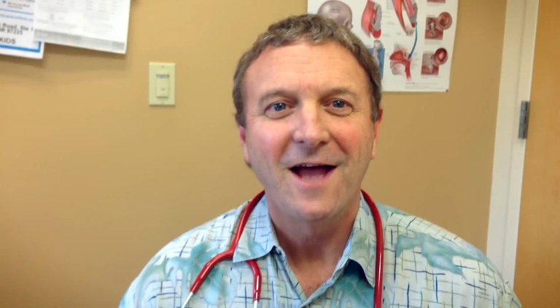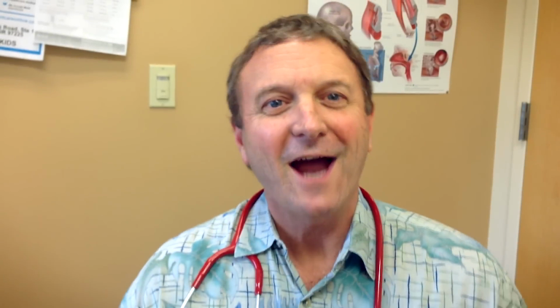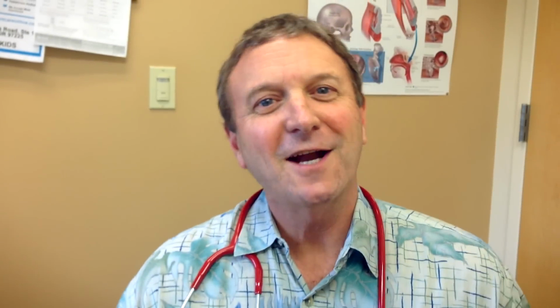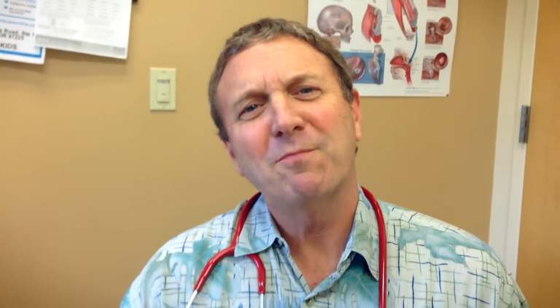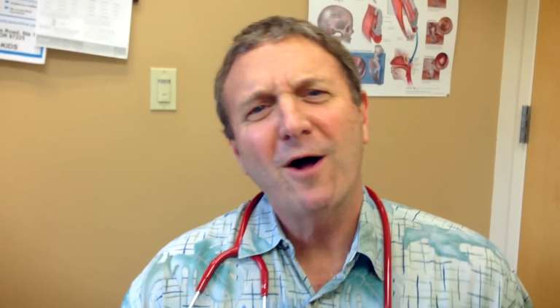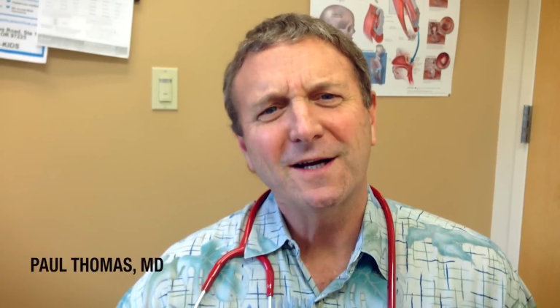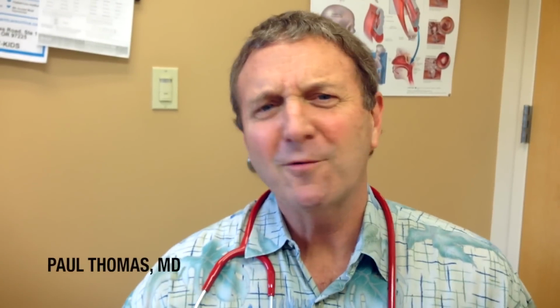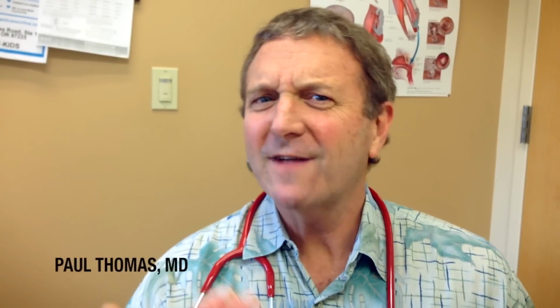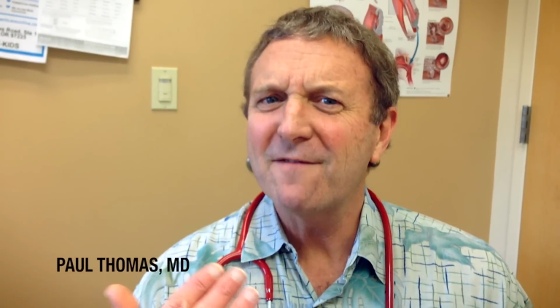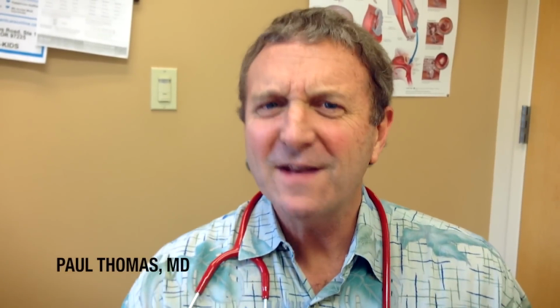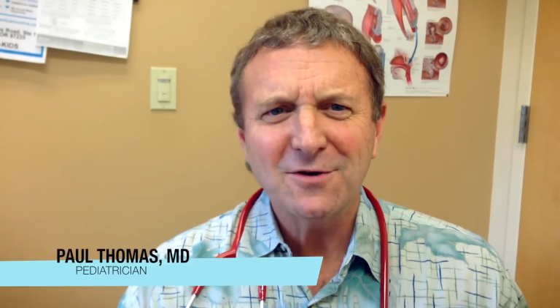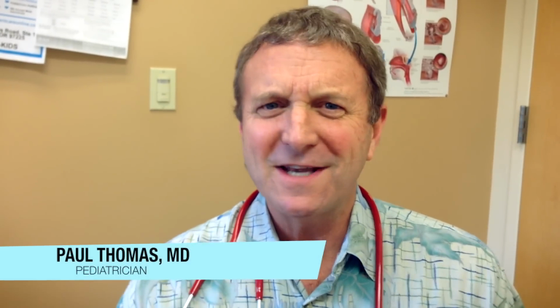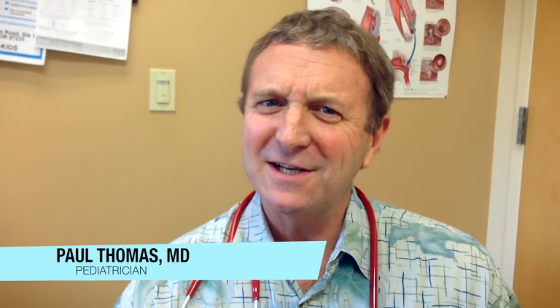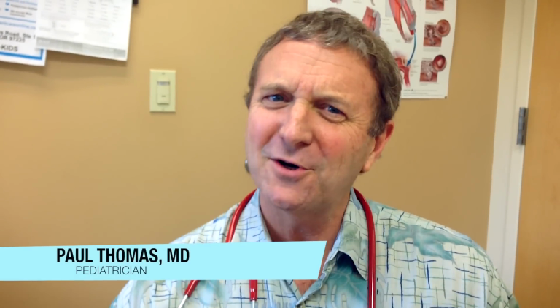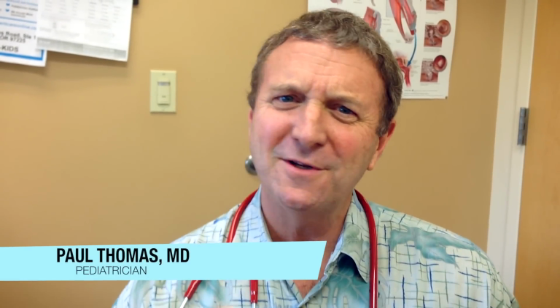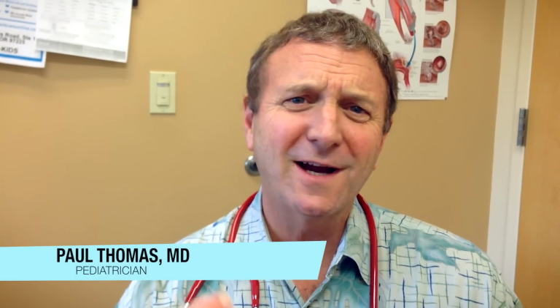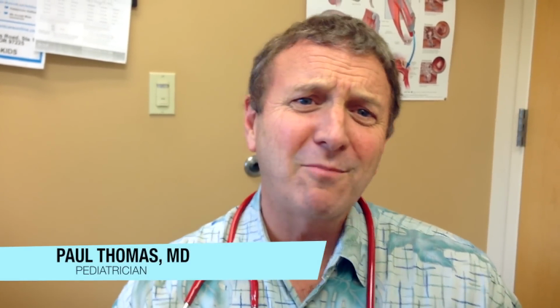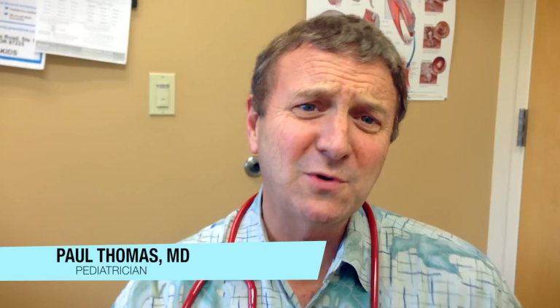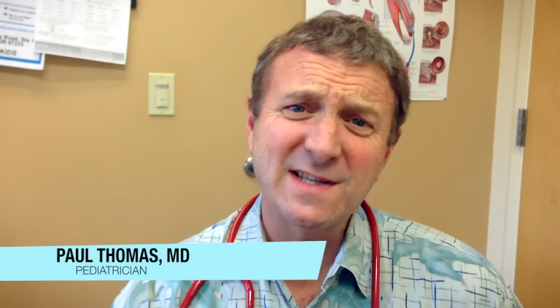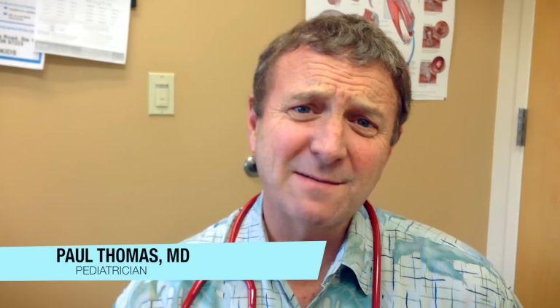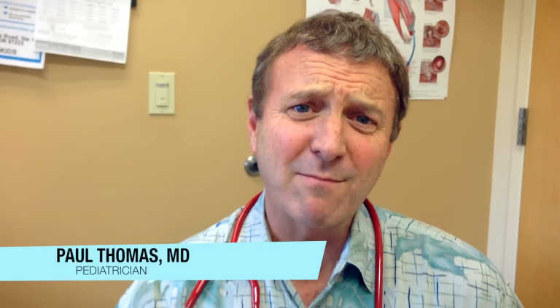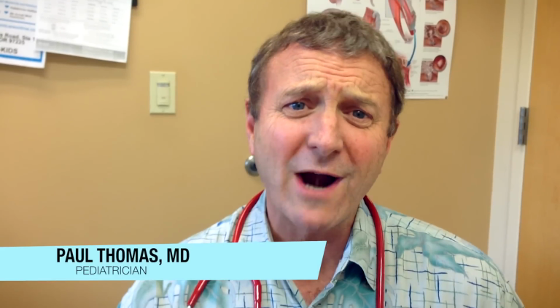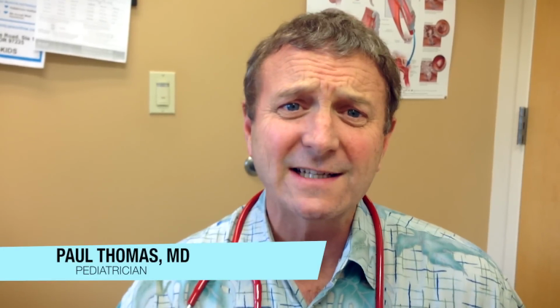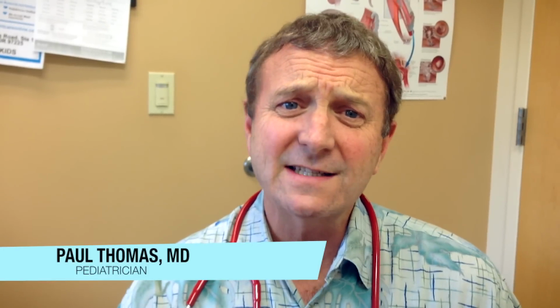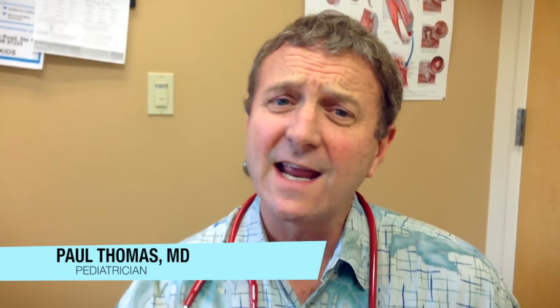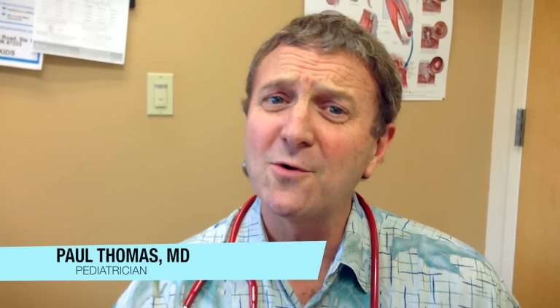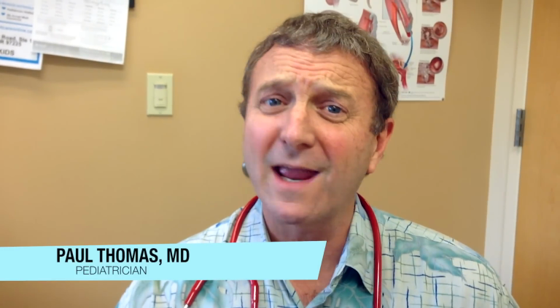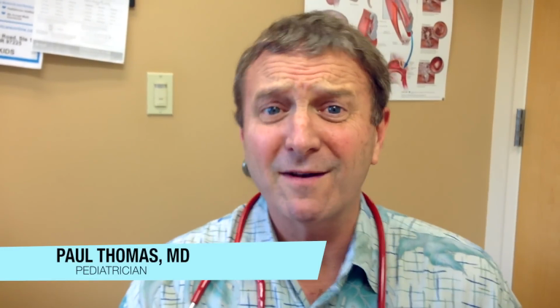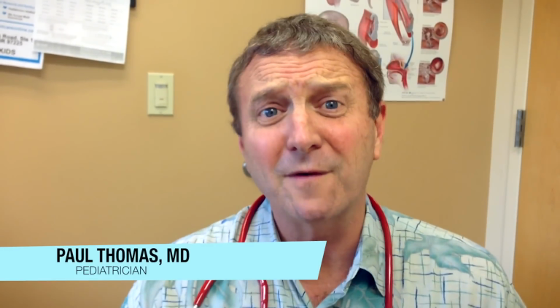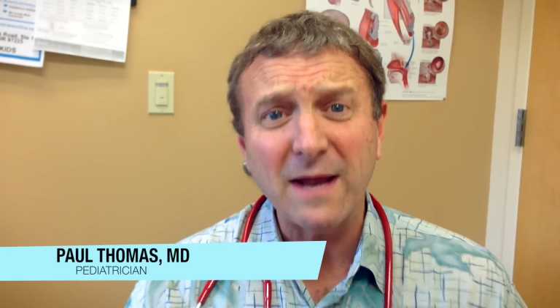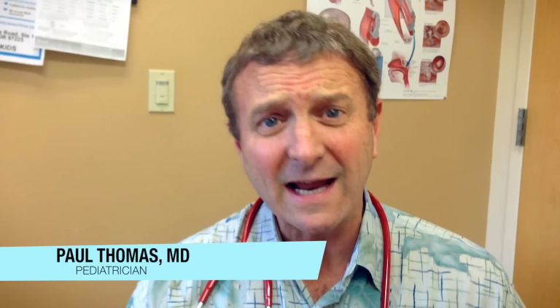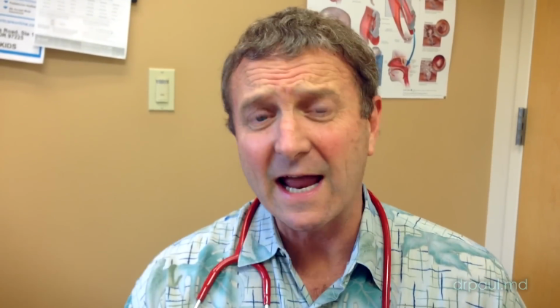Hi, Dr. Paul here. We've got a video today showing you a couple of twins in my practice today who came in for pink eye.